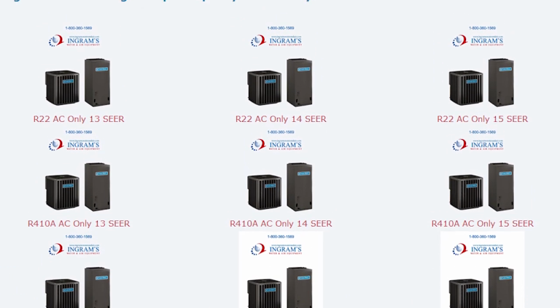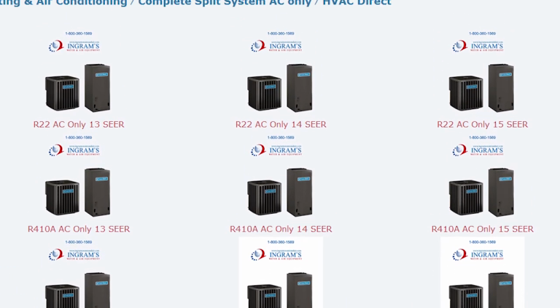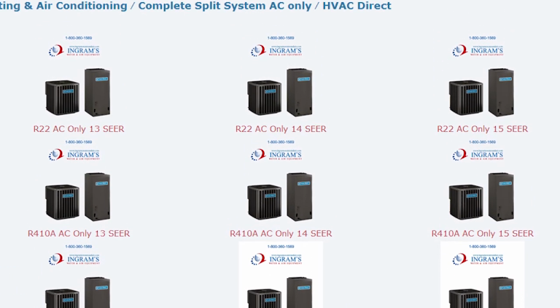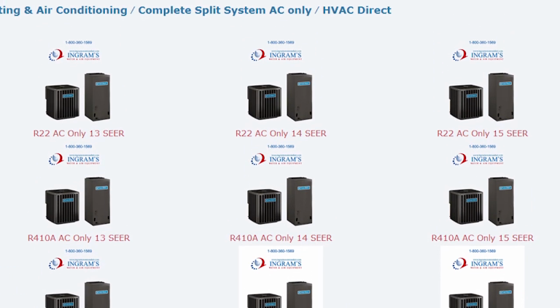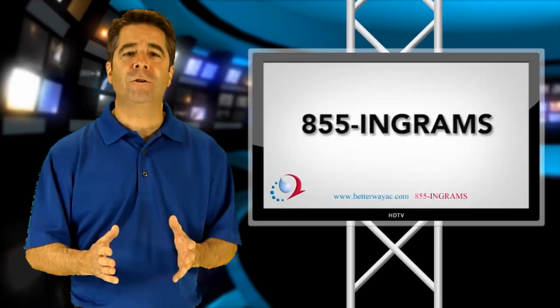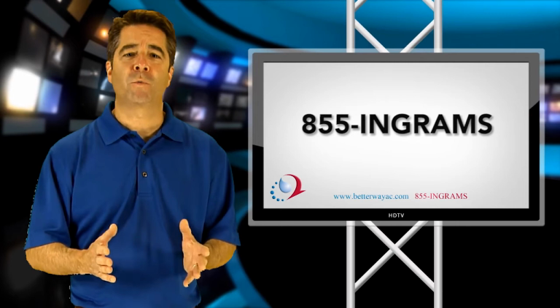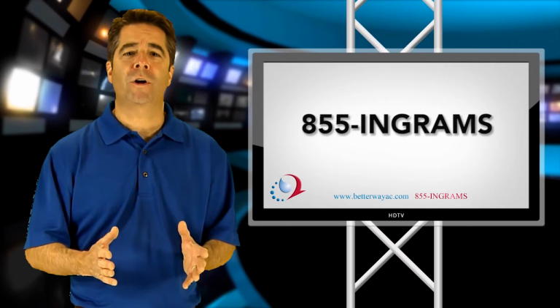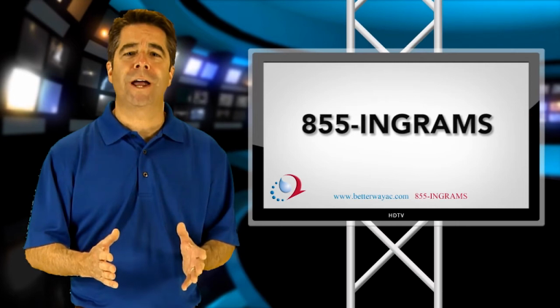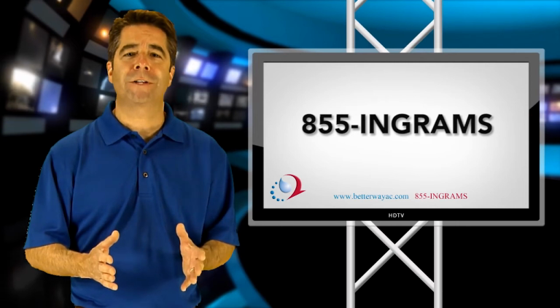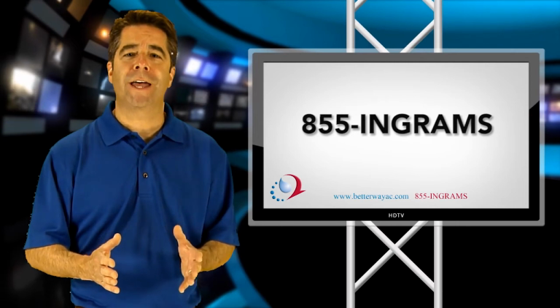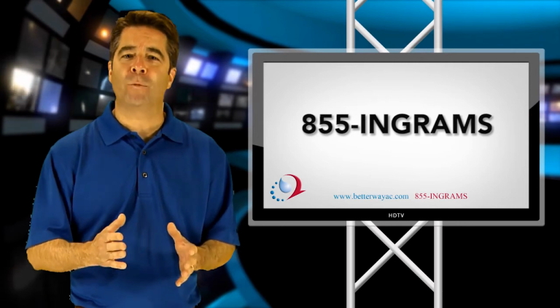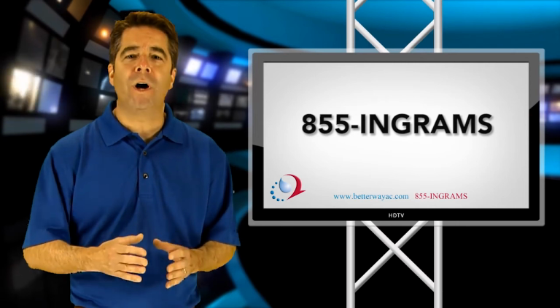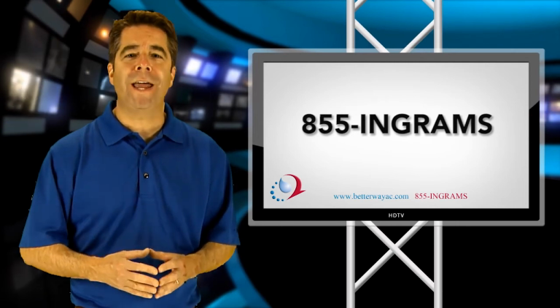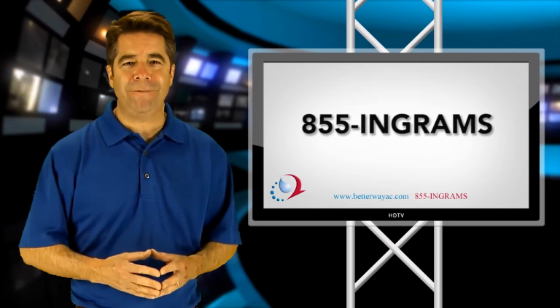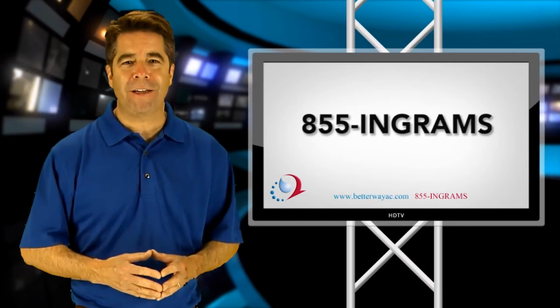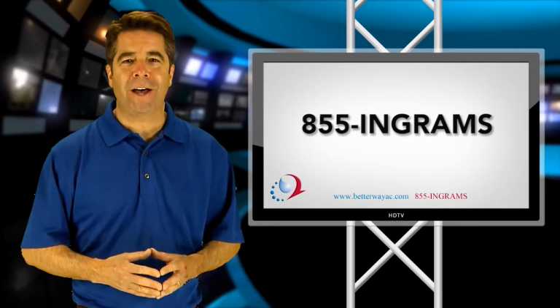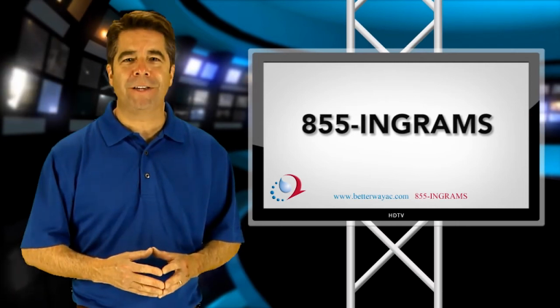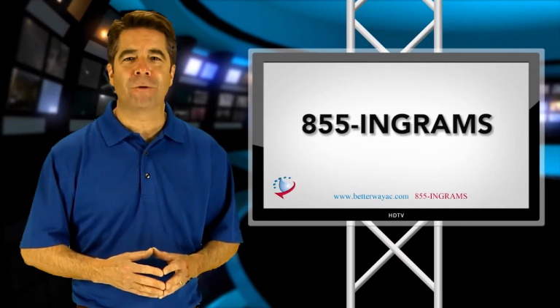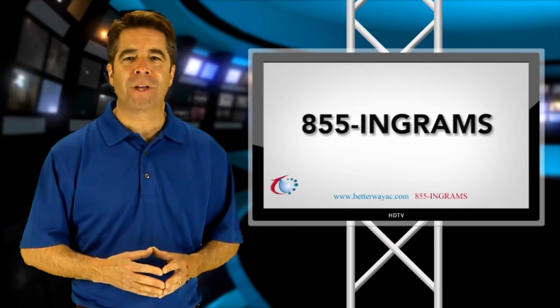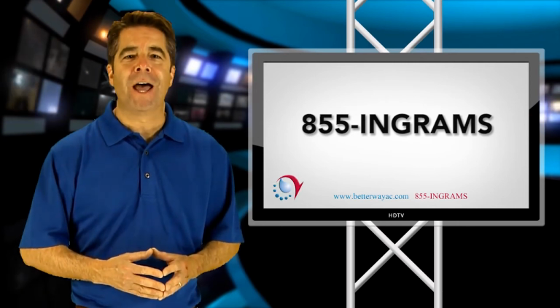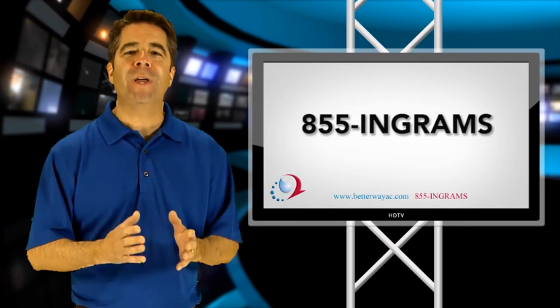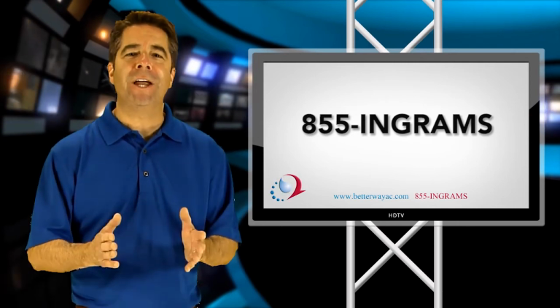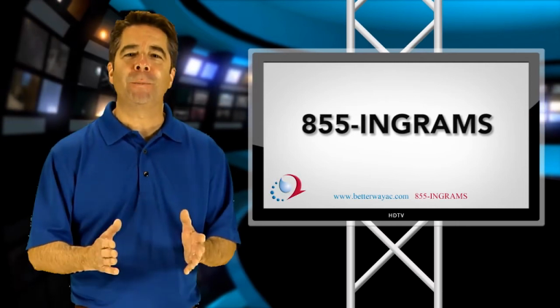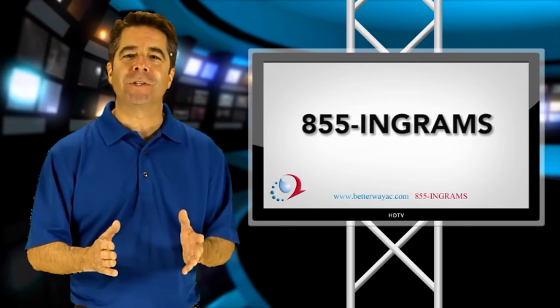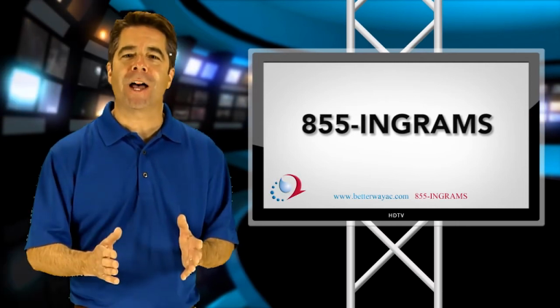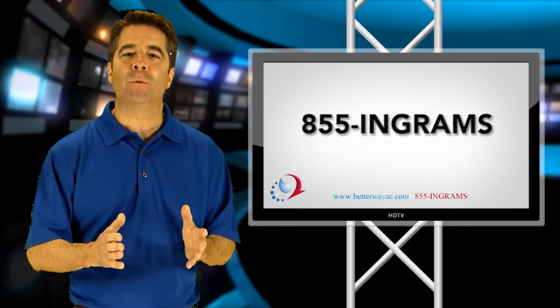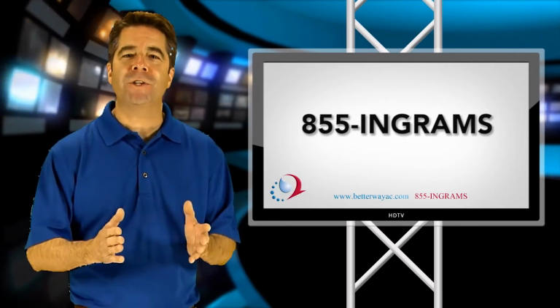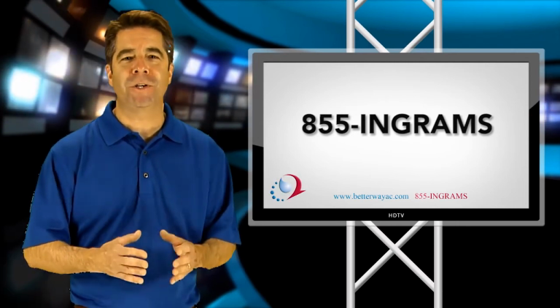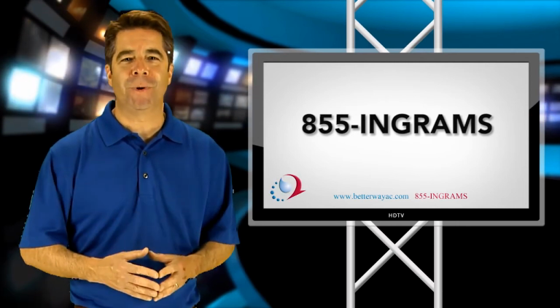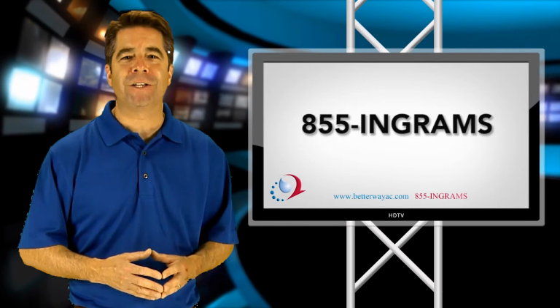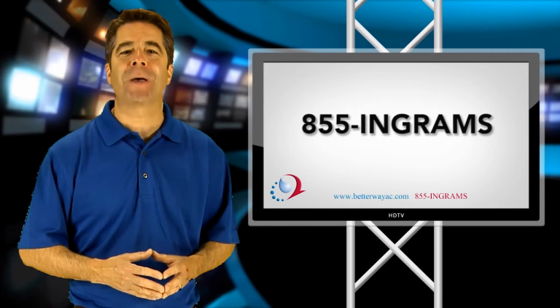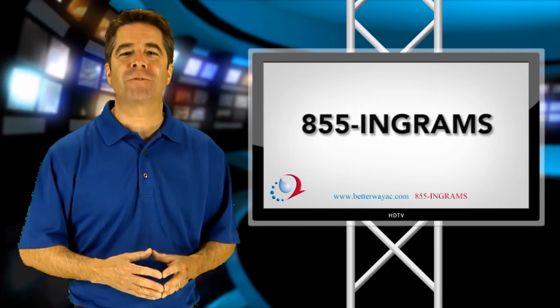Call Ingram's Water & Air today at 1-855-INGRAMS and we can help you decide which SEER rating is best for you and your budget.